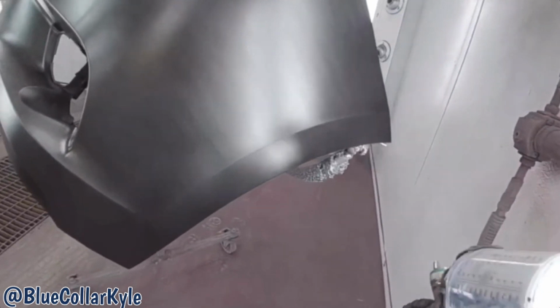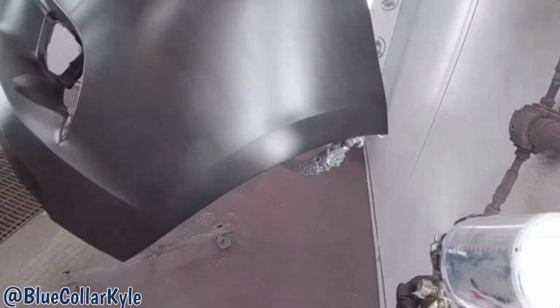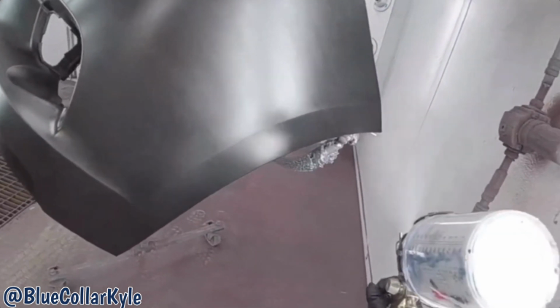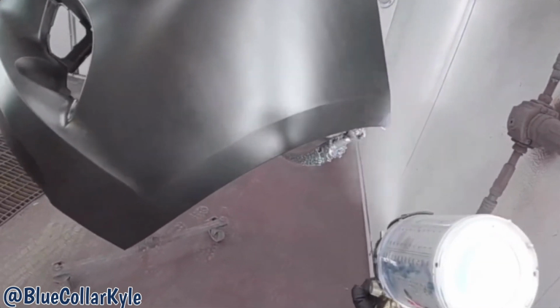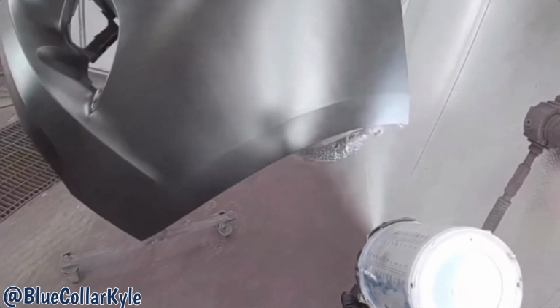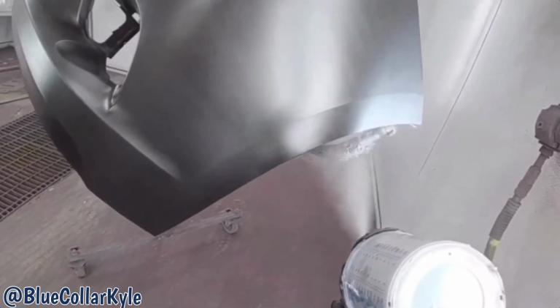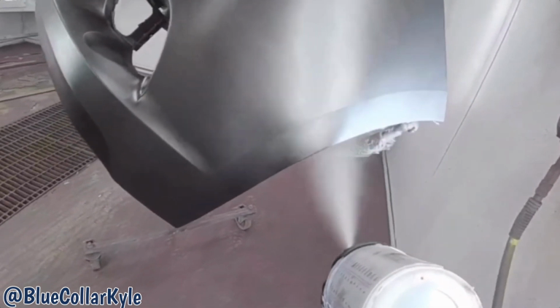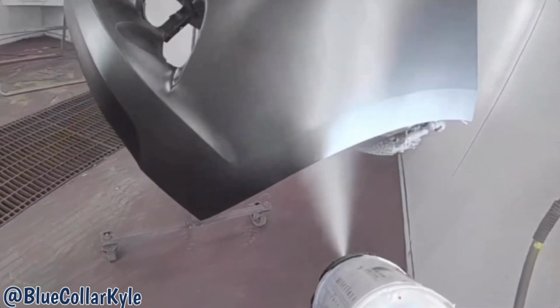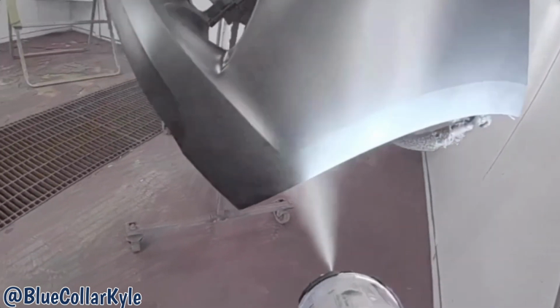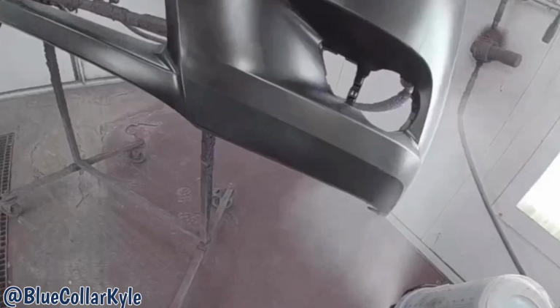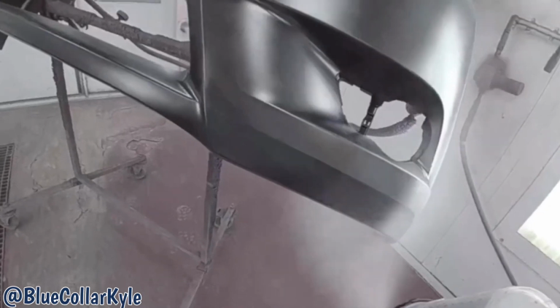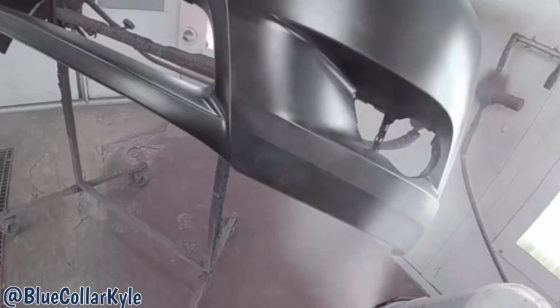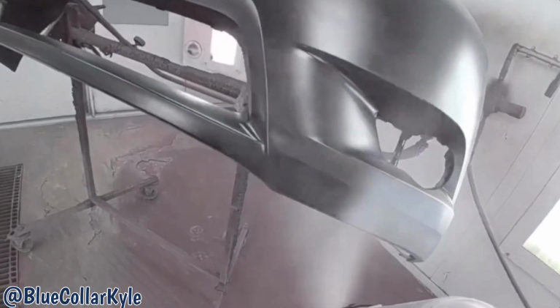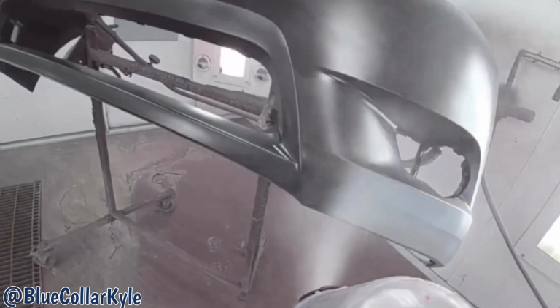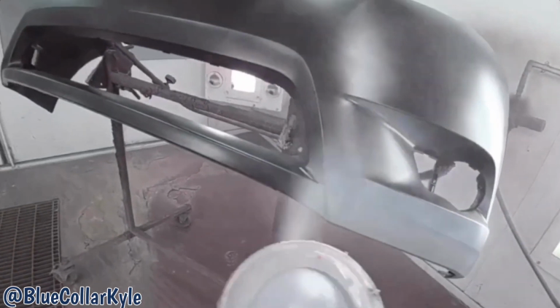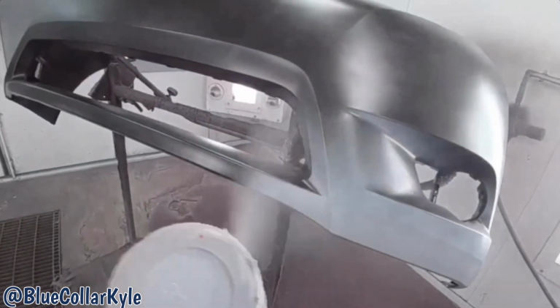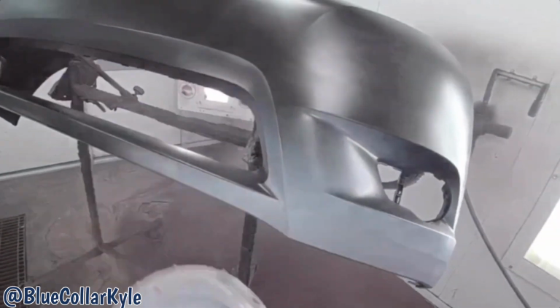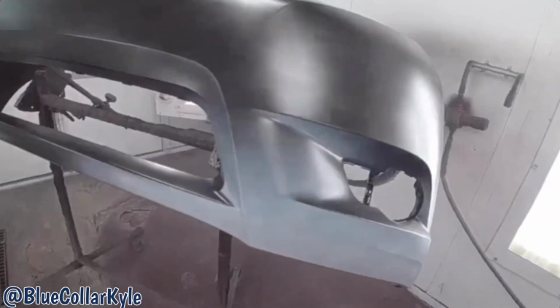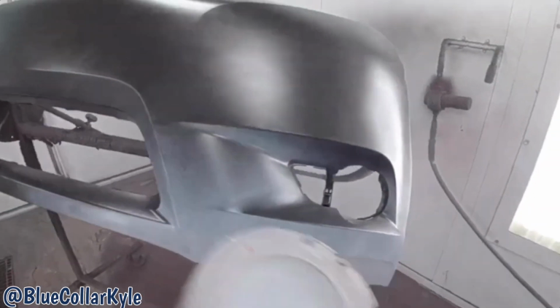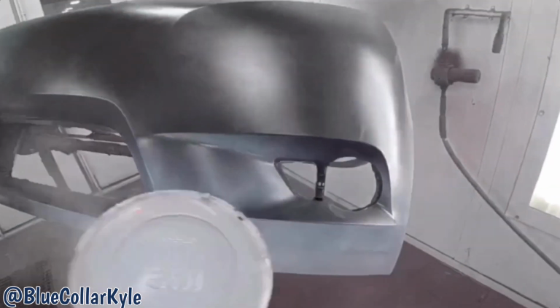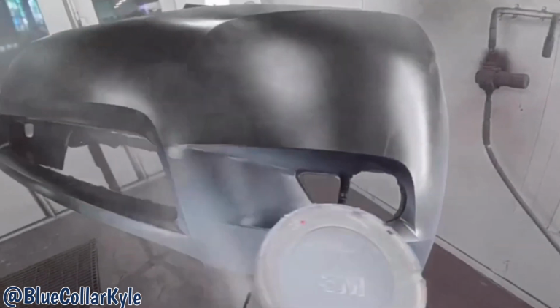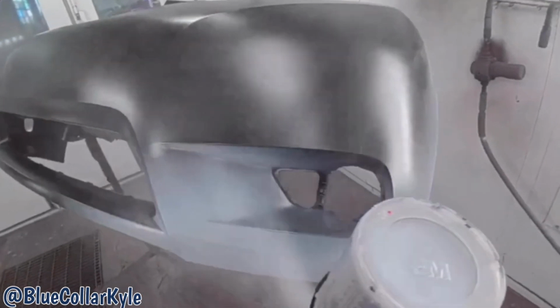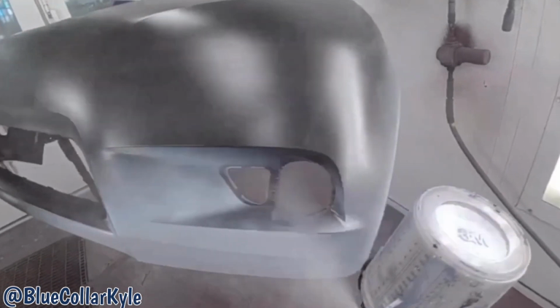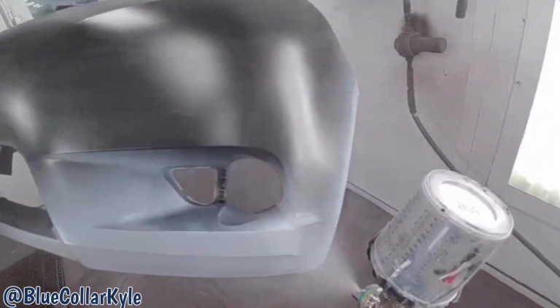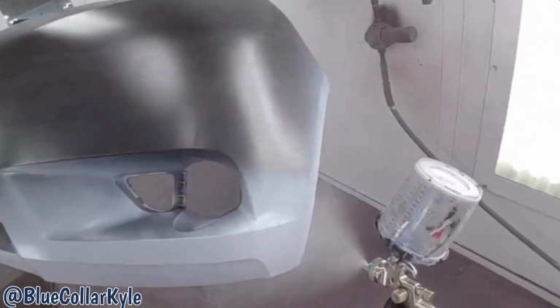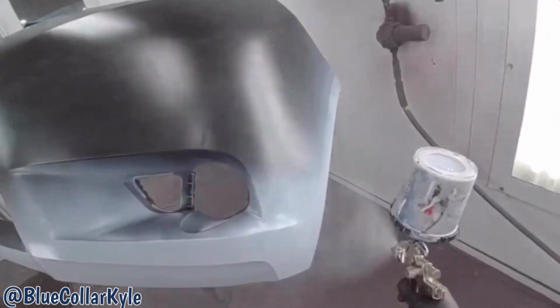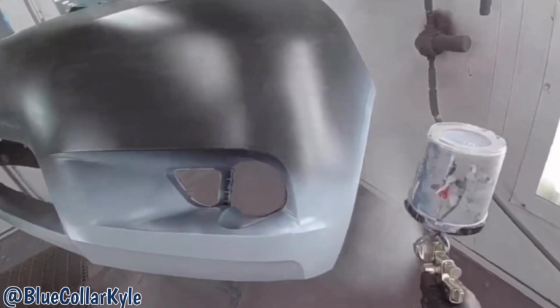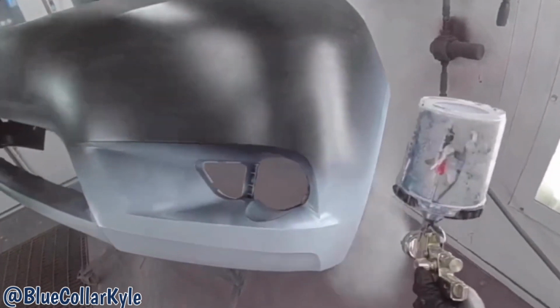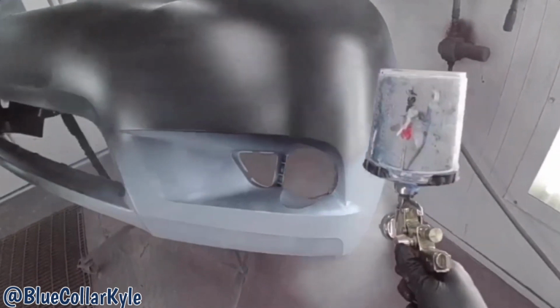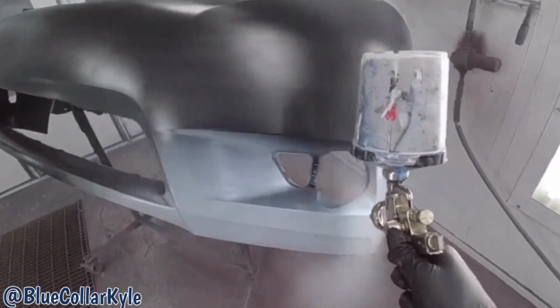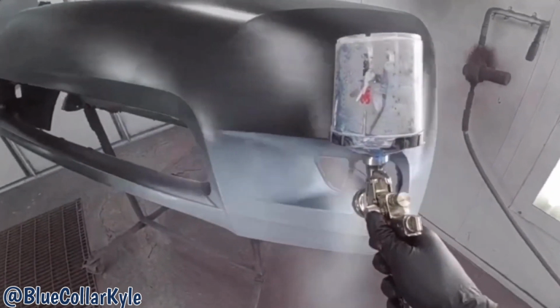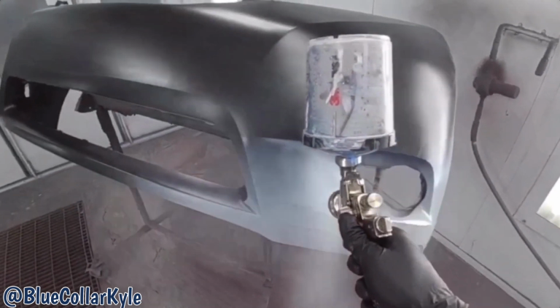You'll see, I'm going to spray on the new fender. This is a little bit better.